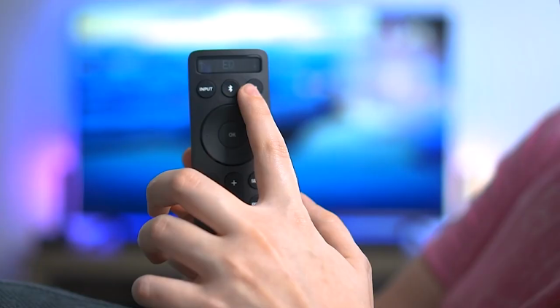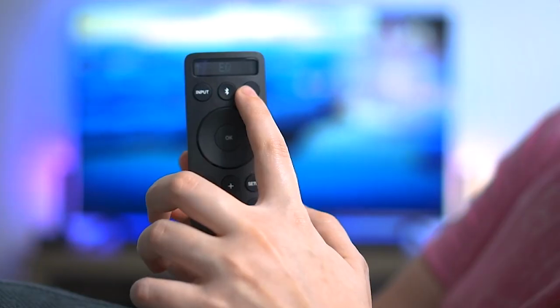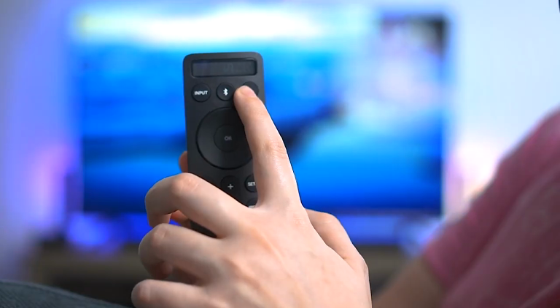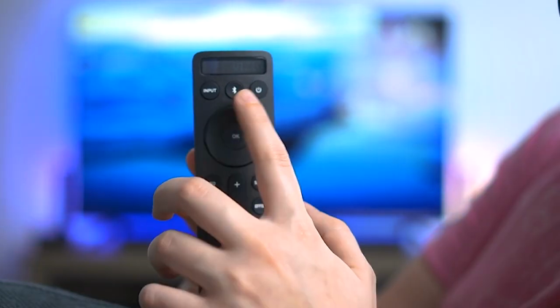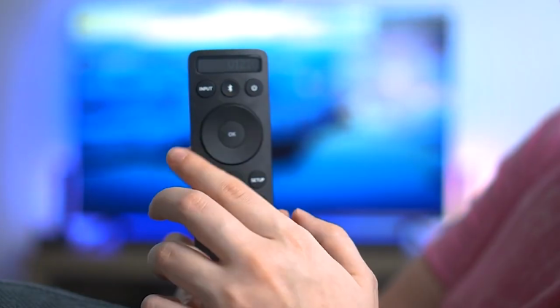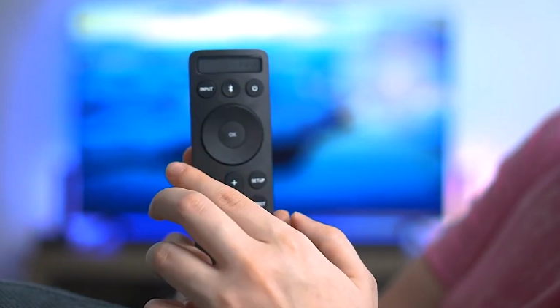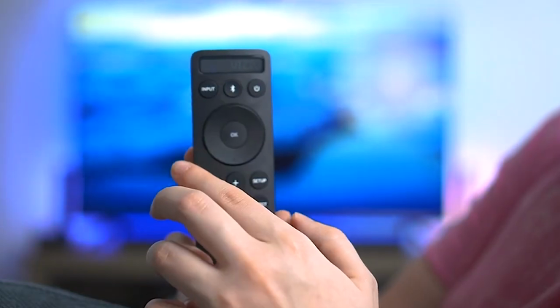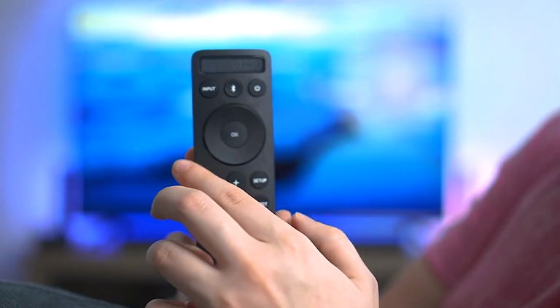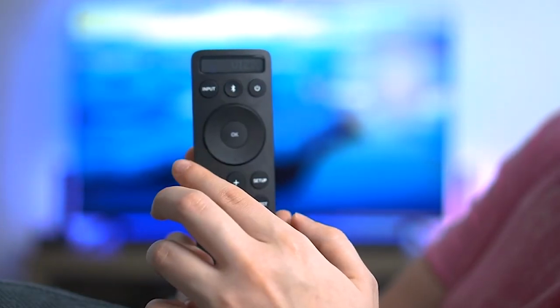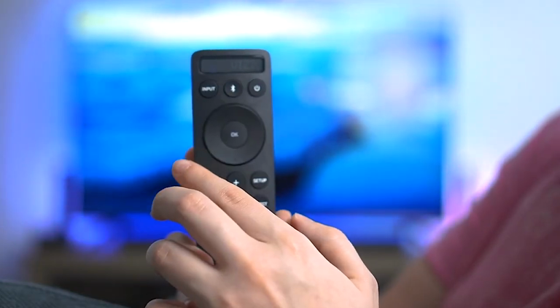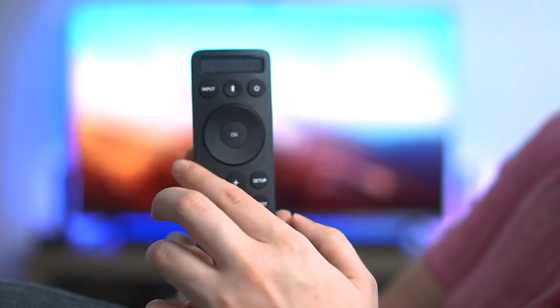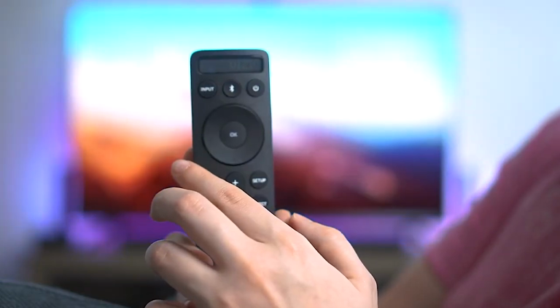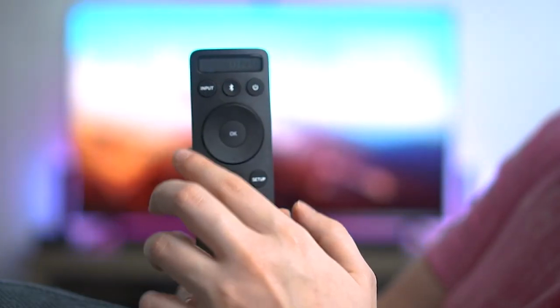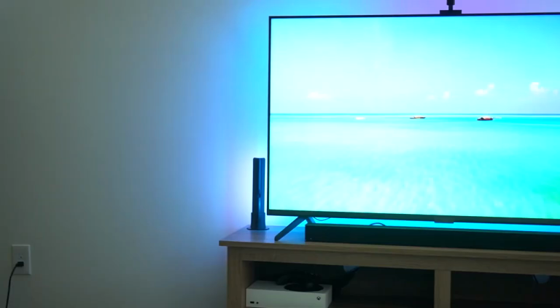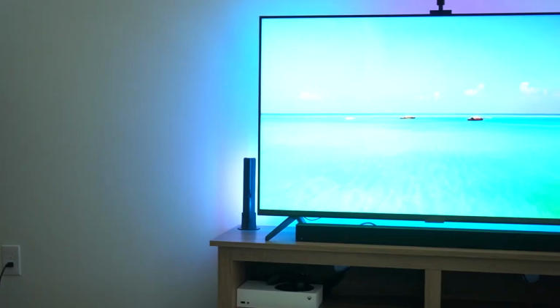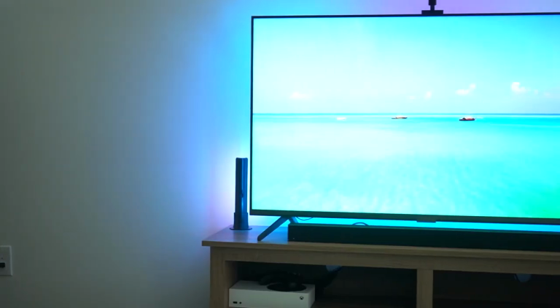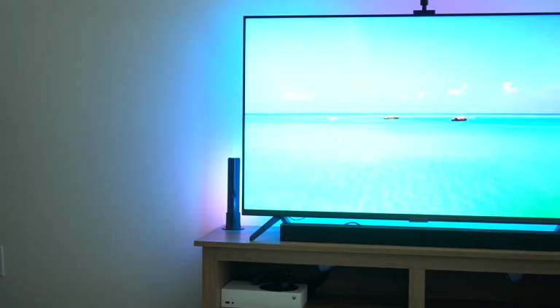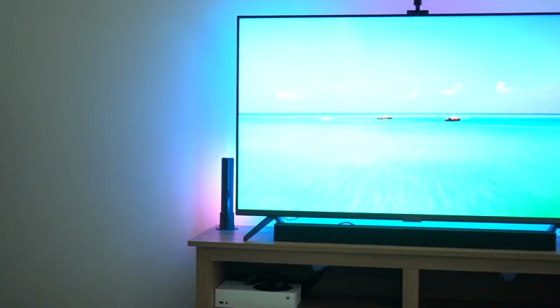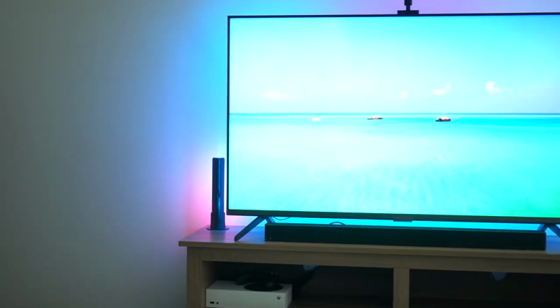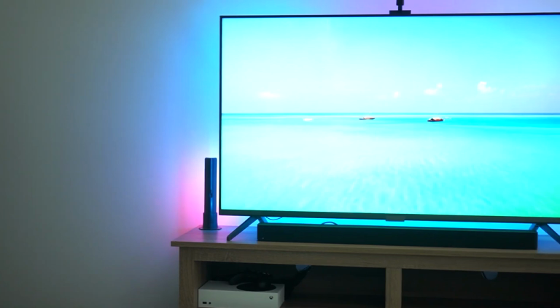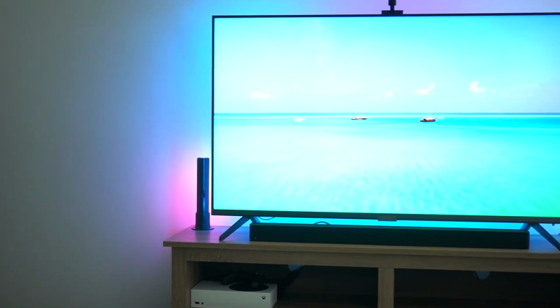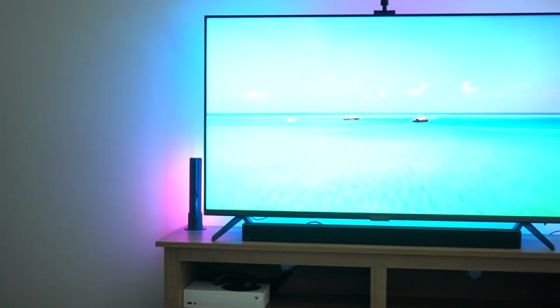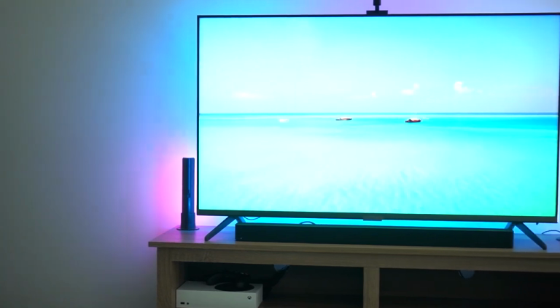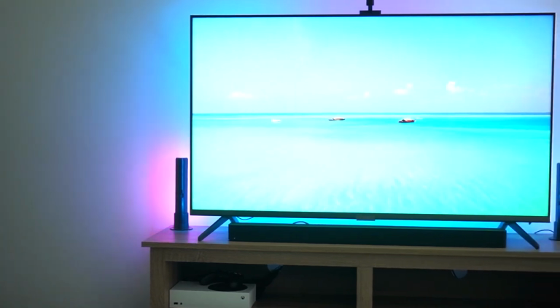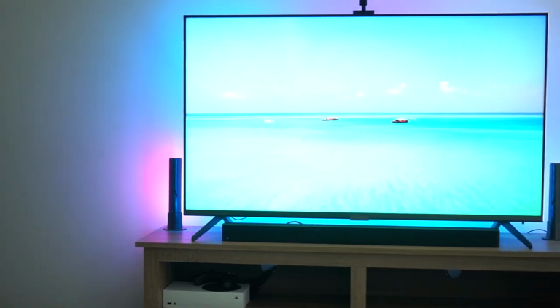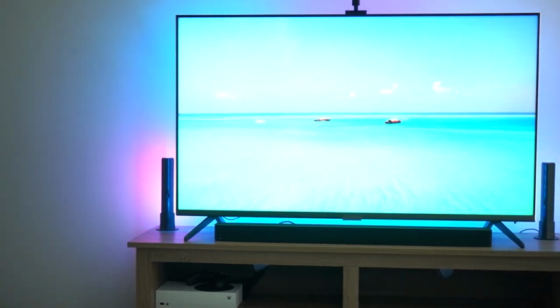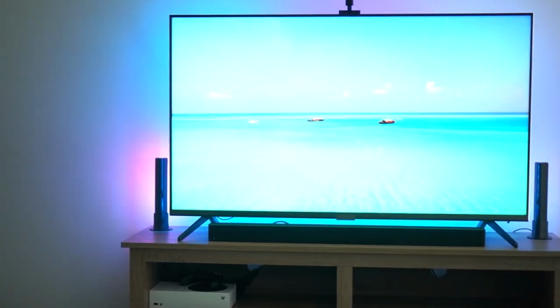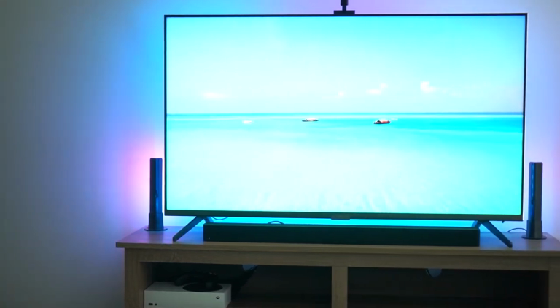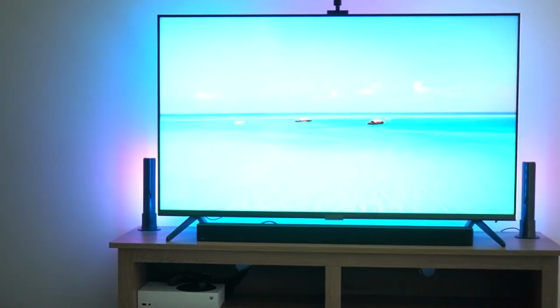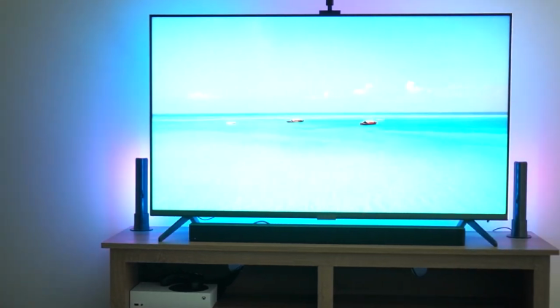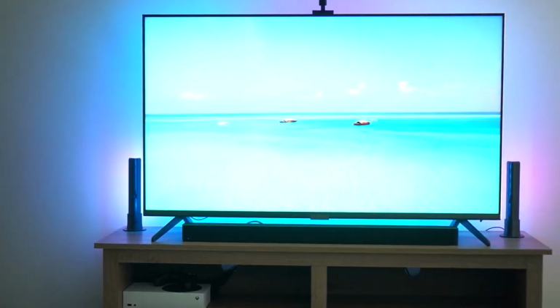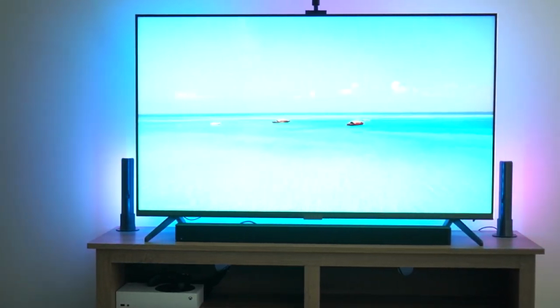Plus, you can plug in a voice assistant device to control the bar with your voice, which is an excellent touch.